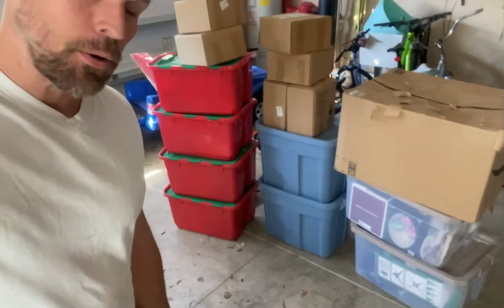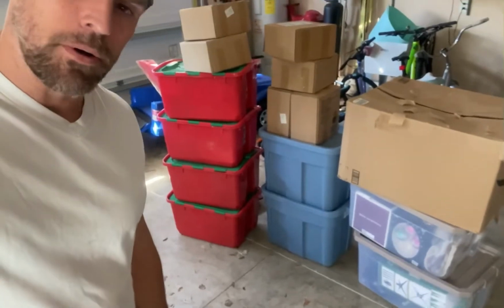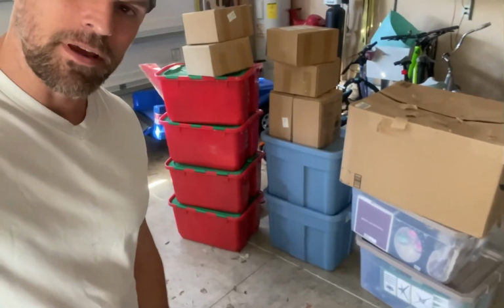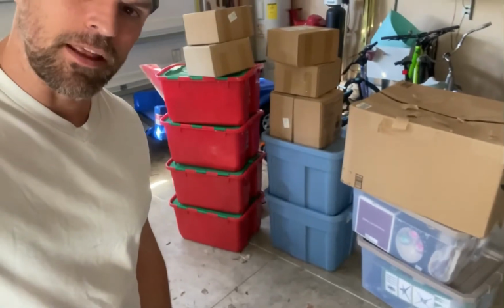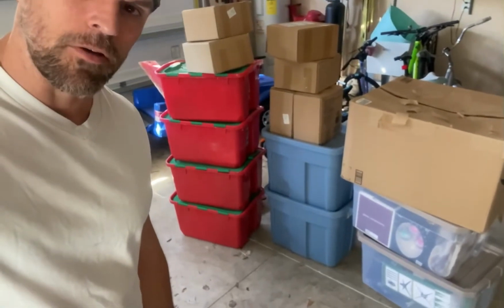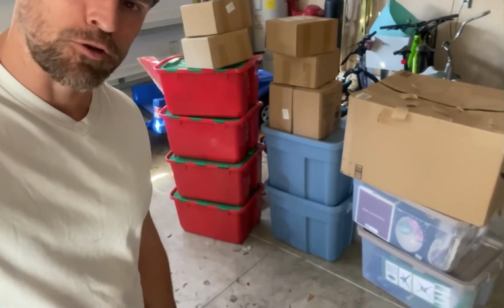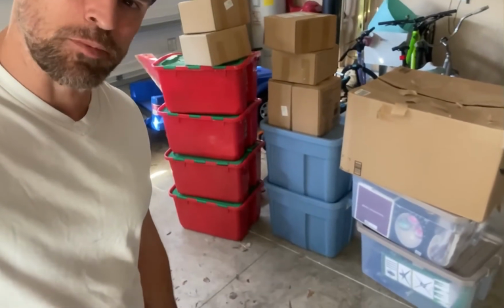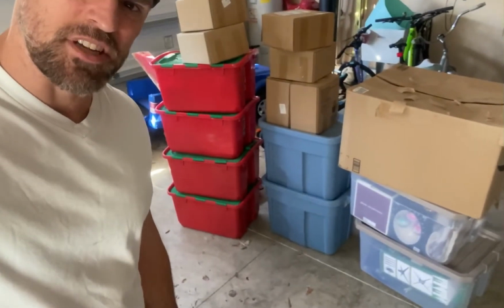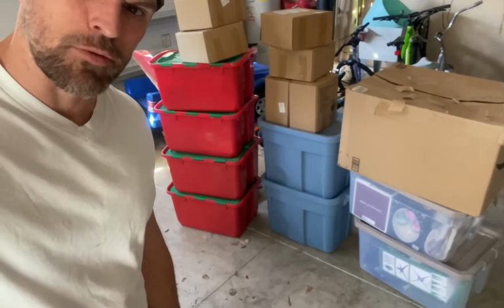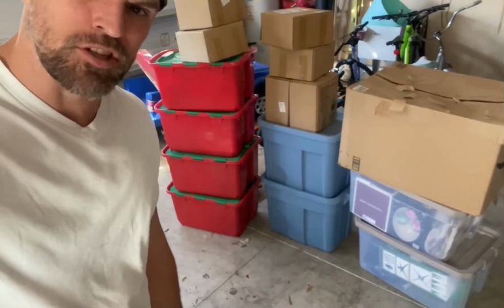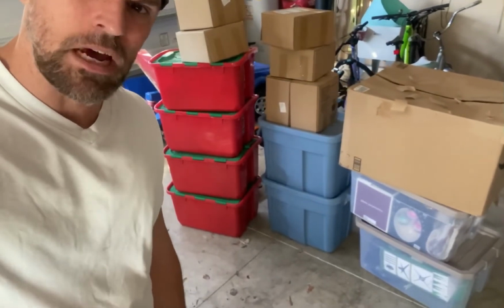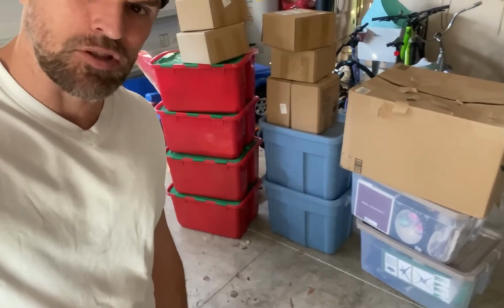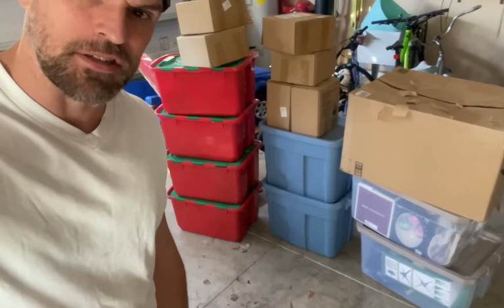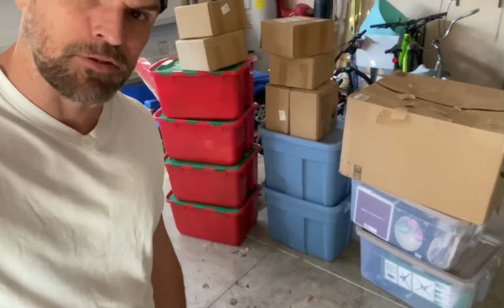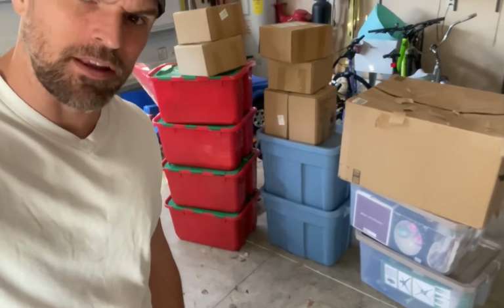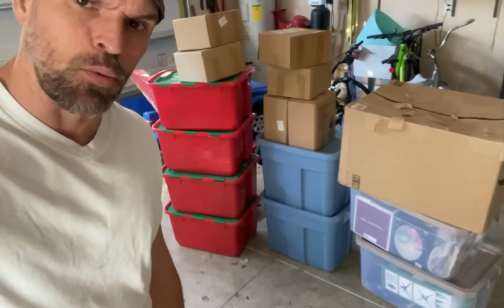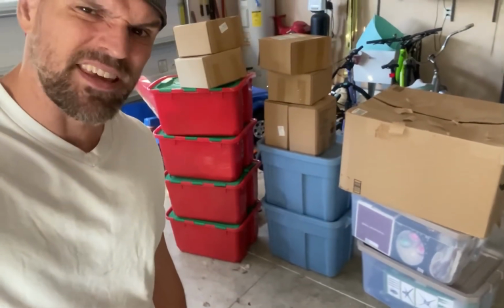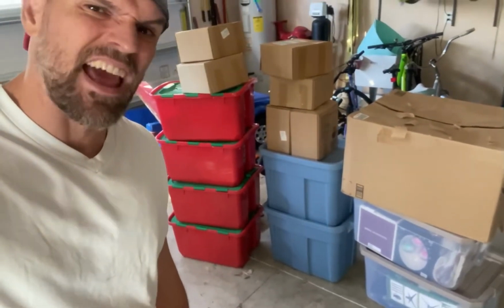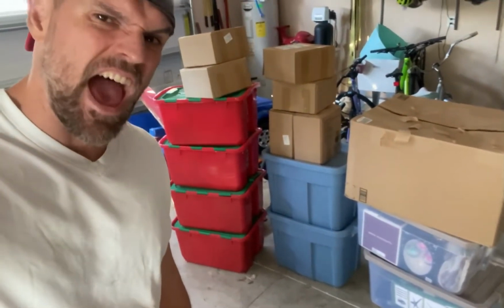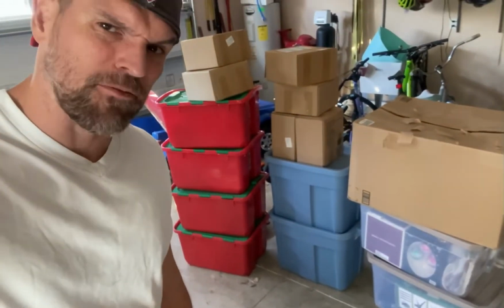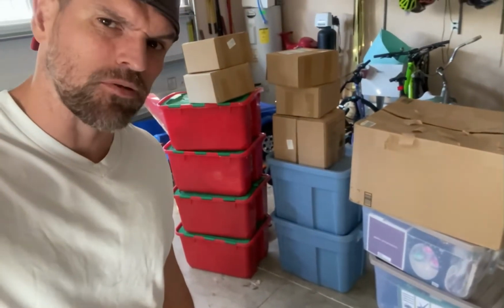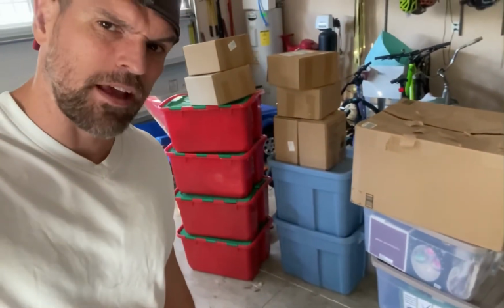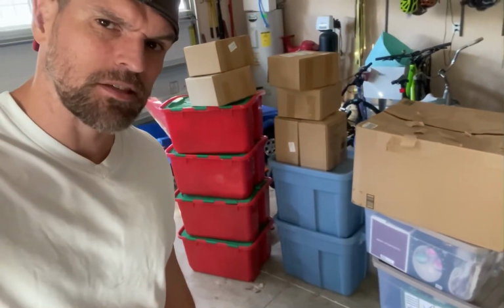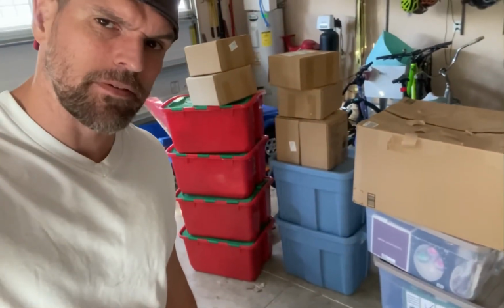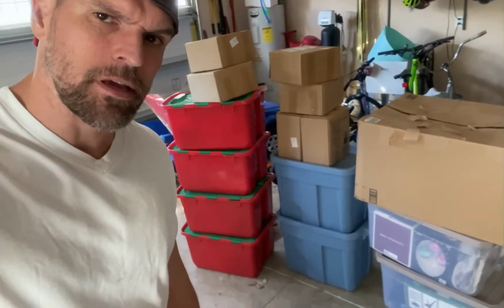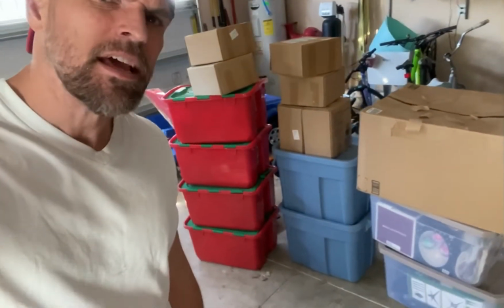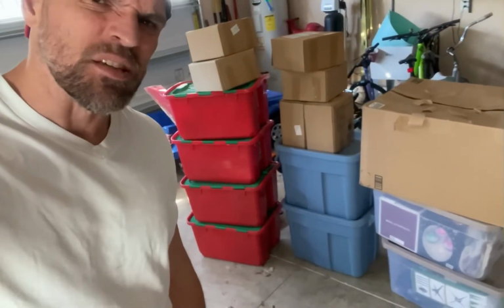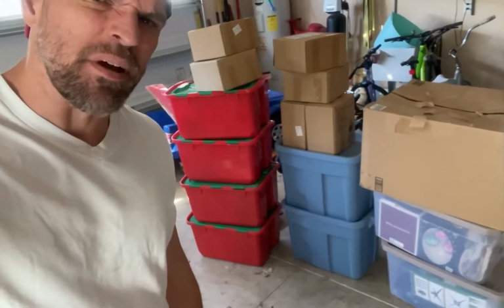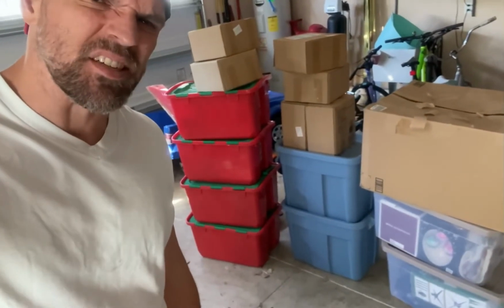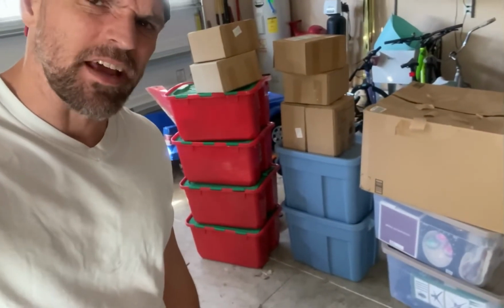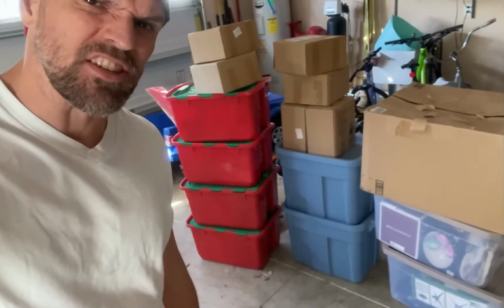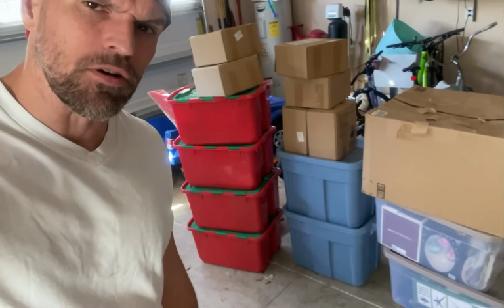Getting all the Christmas decorations down and starting to decorate the weekend after Thanksgiving. It's basic dad stuff.